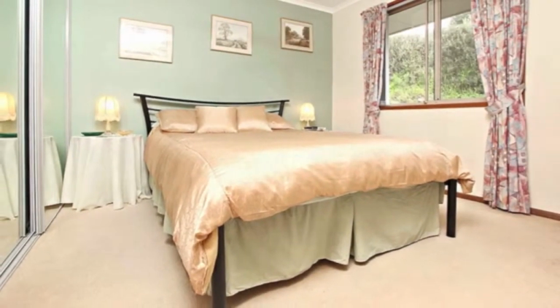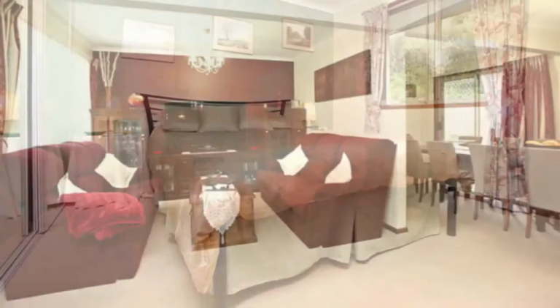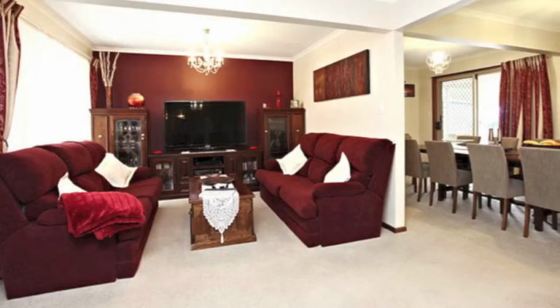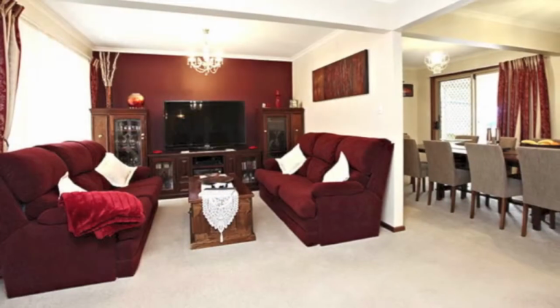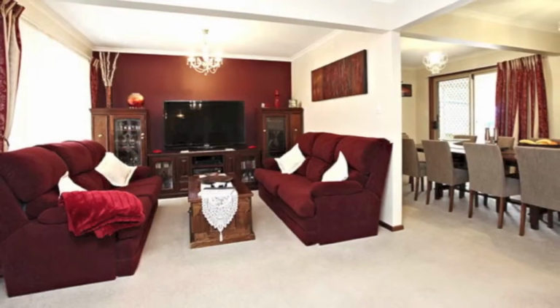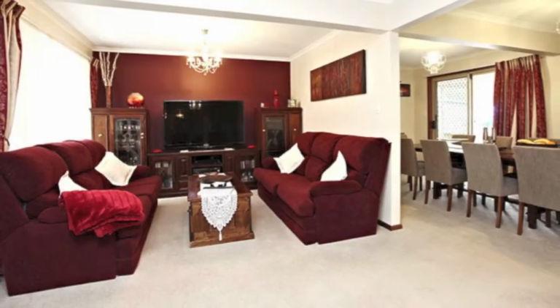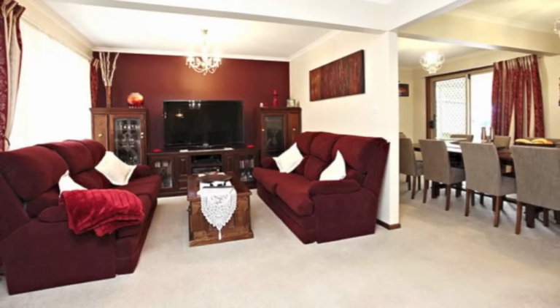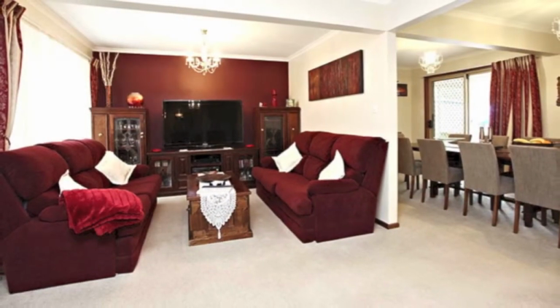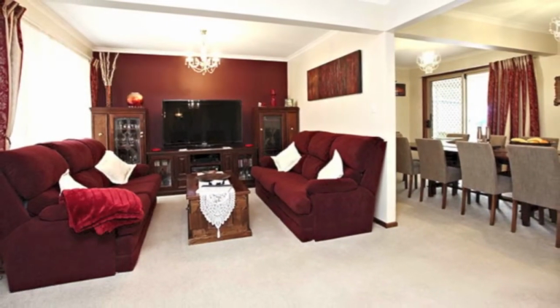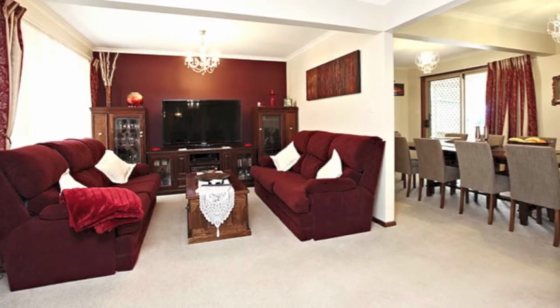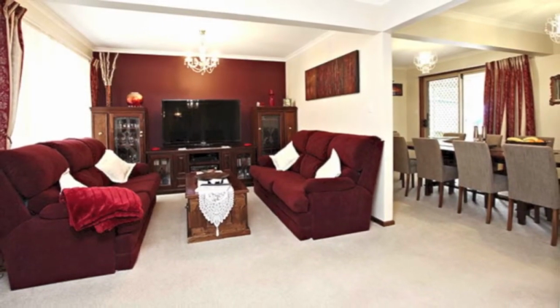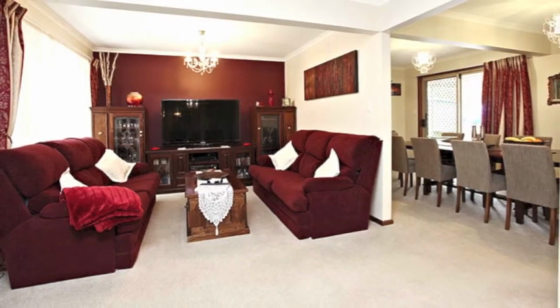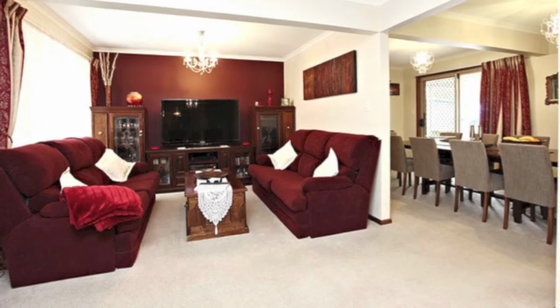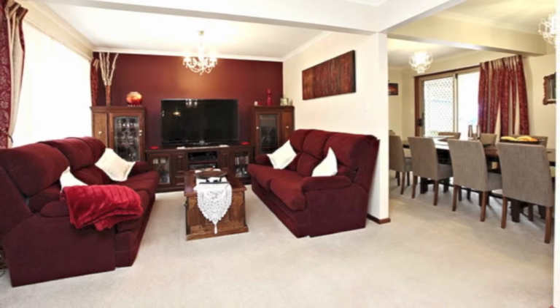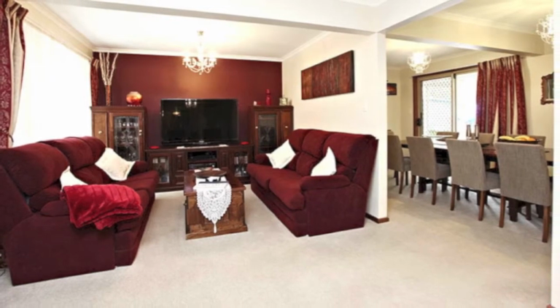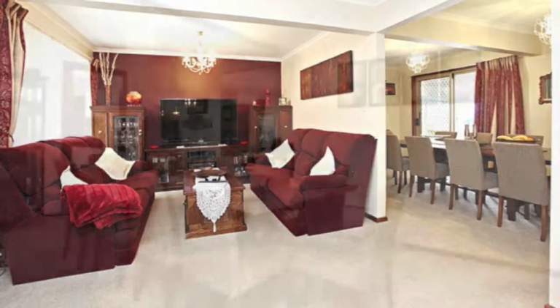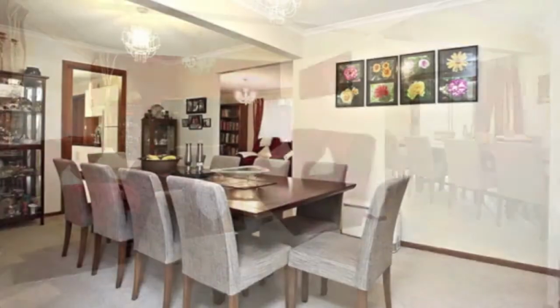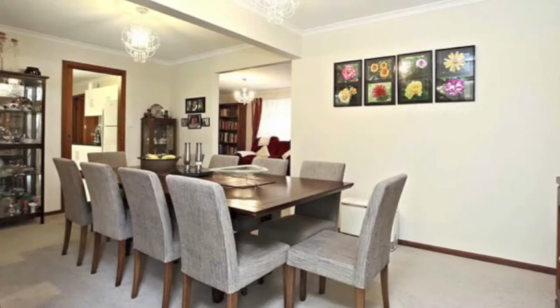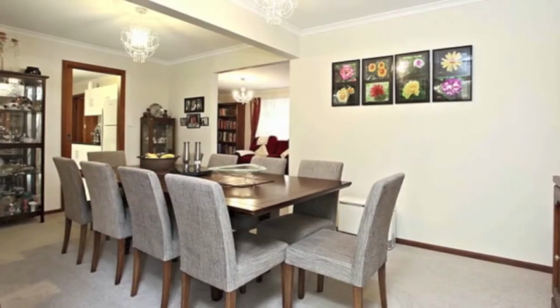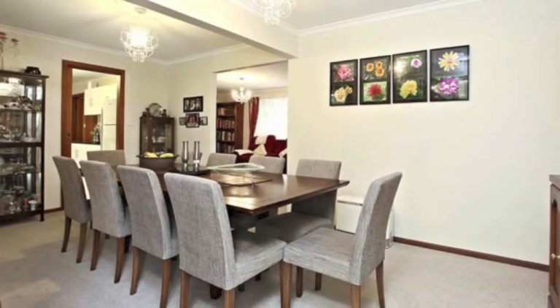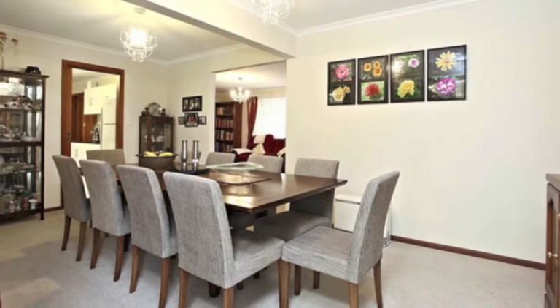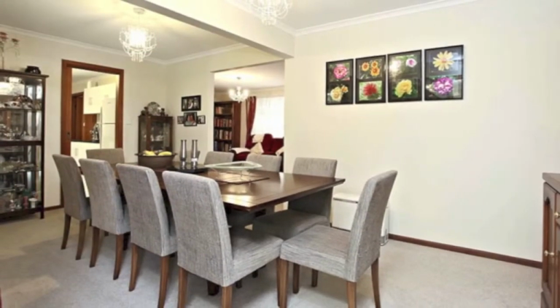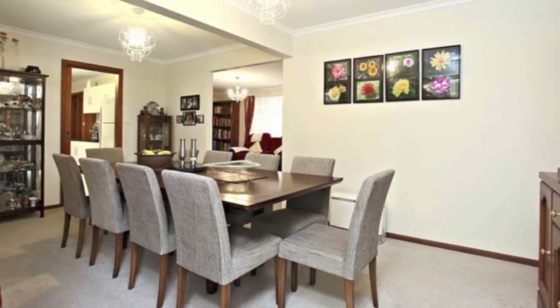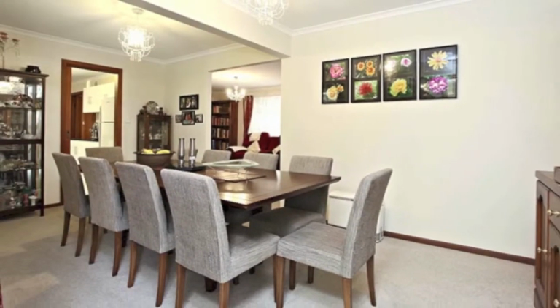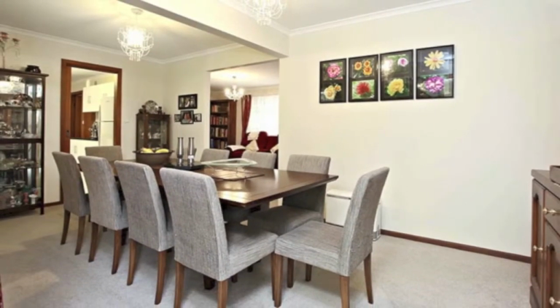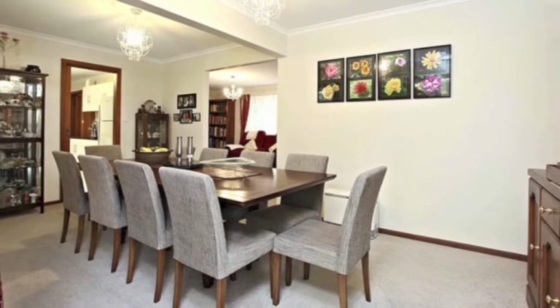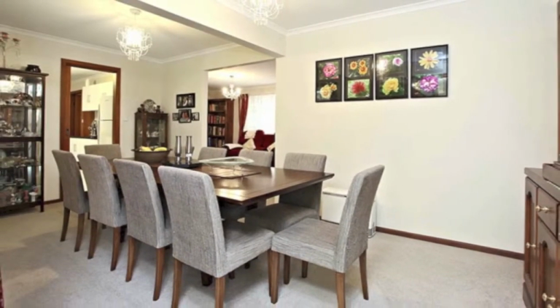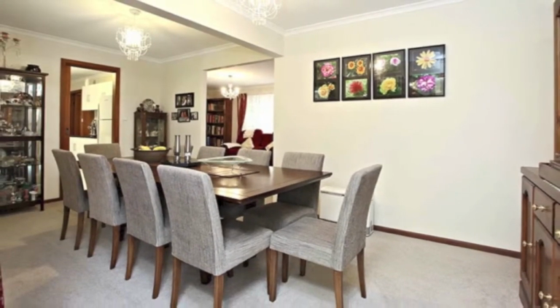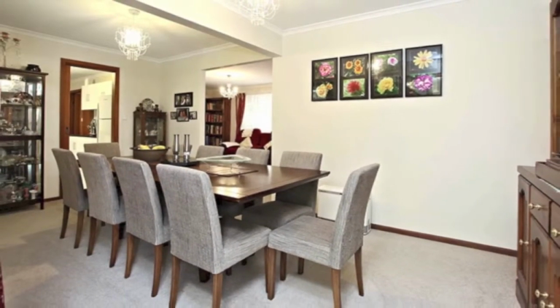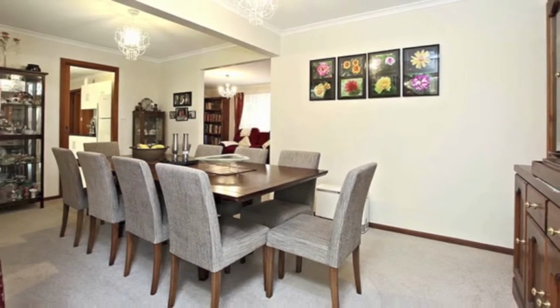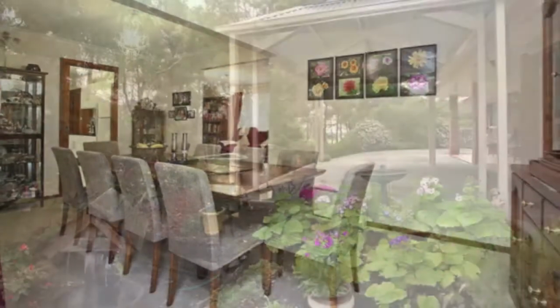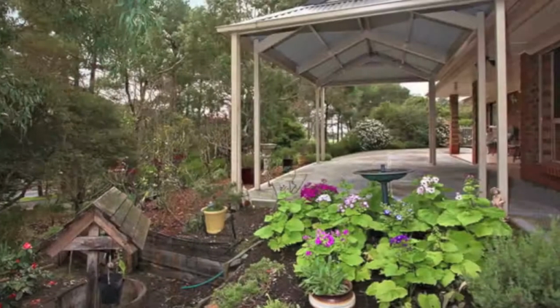There's a large light-filled lounge room and an equally sized dining room with sliding doors to the rear garden.